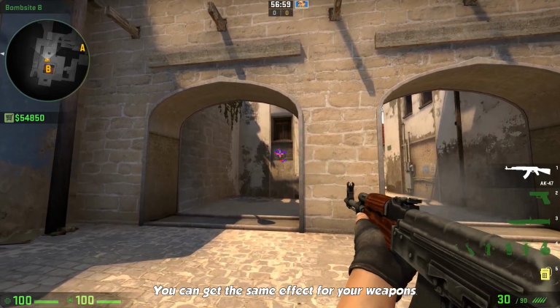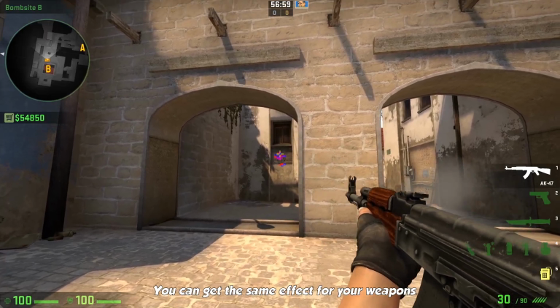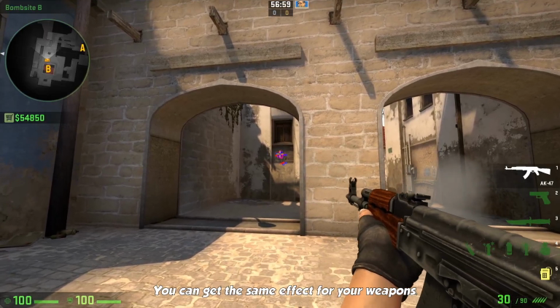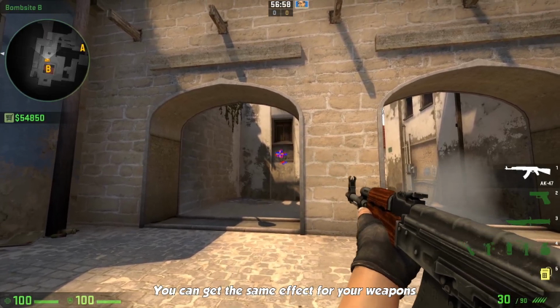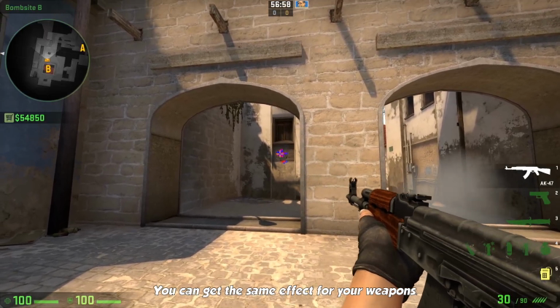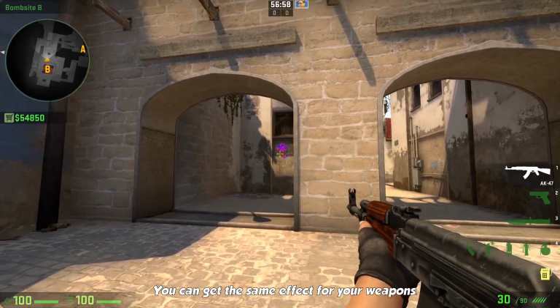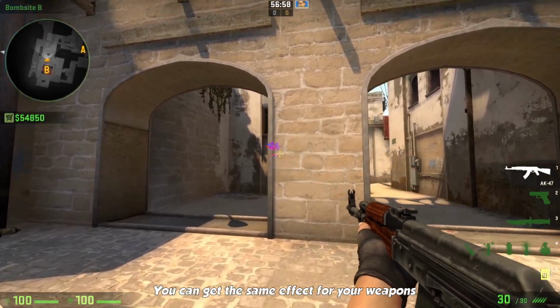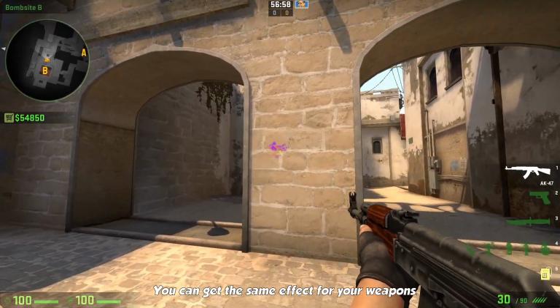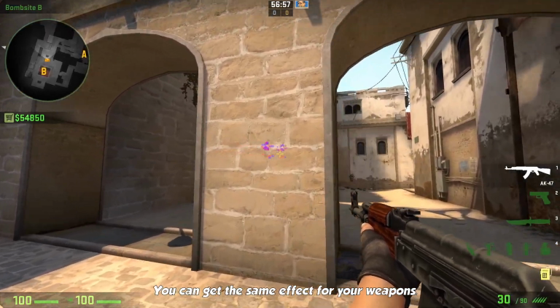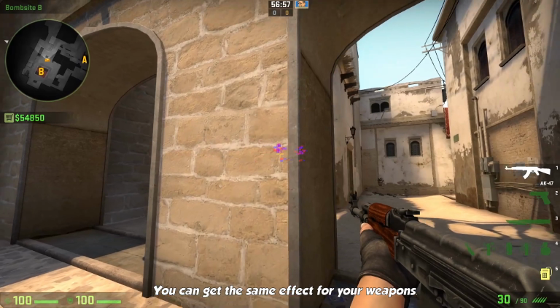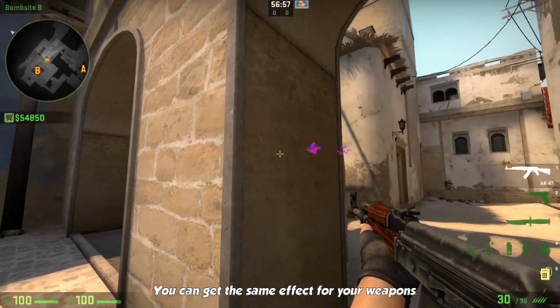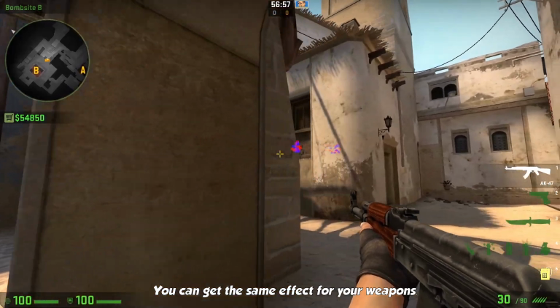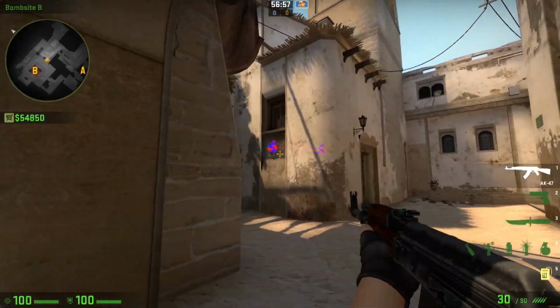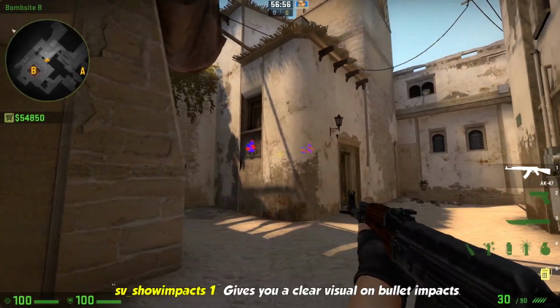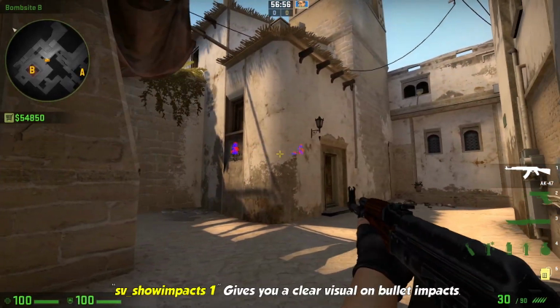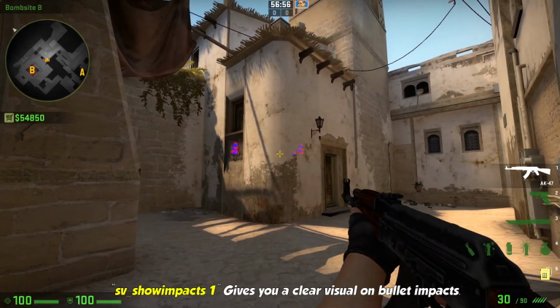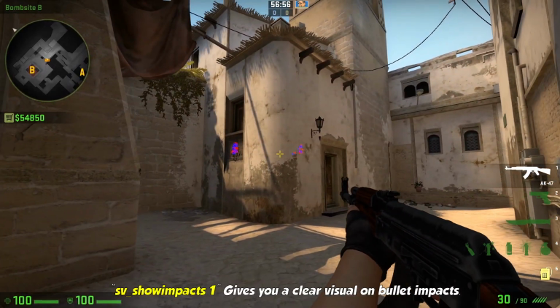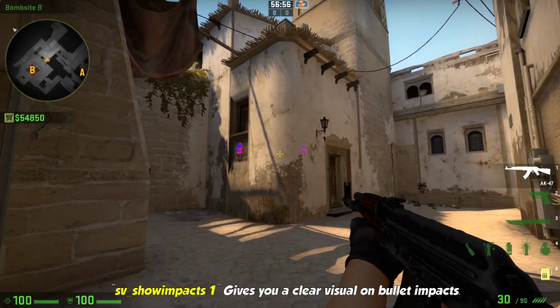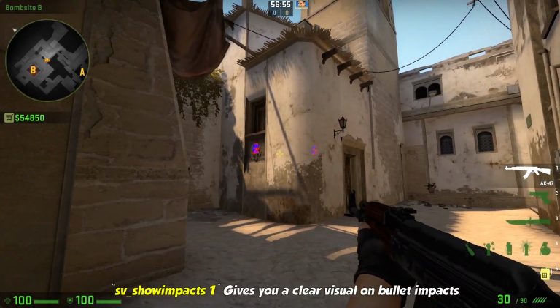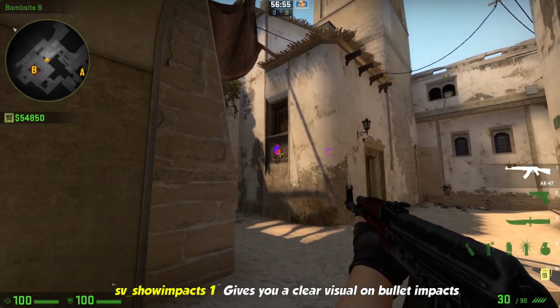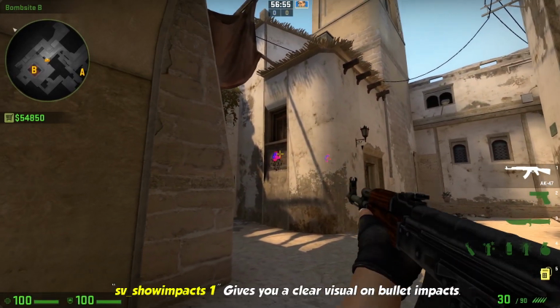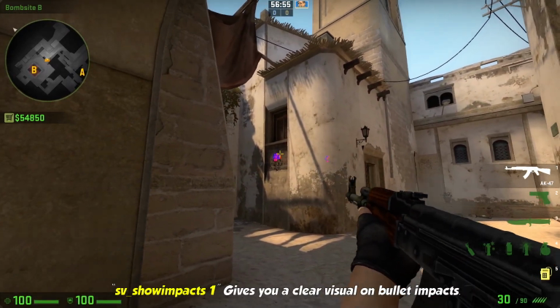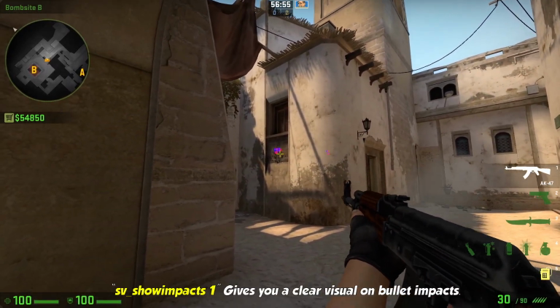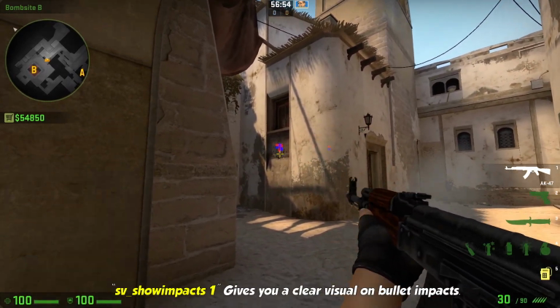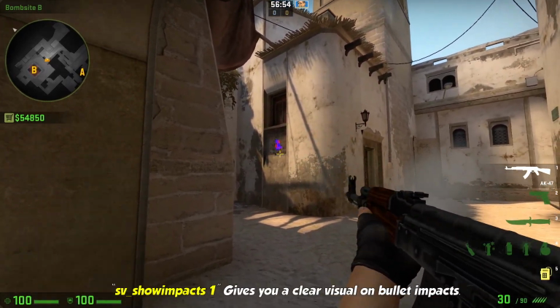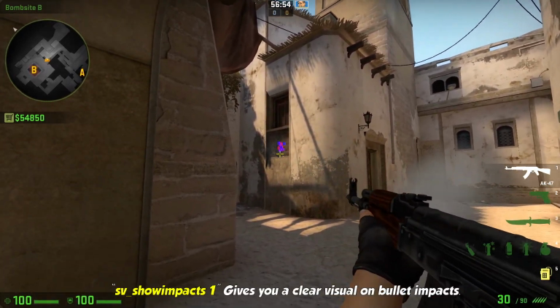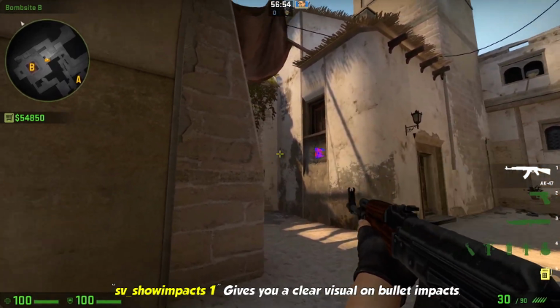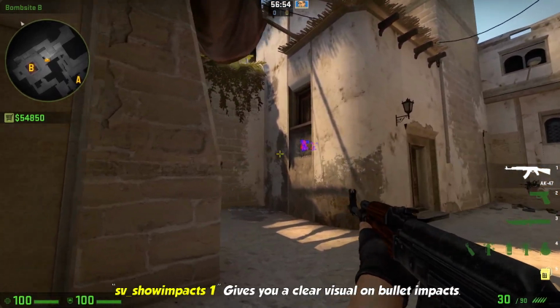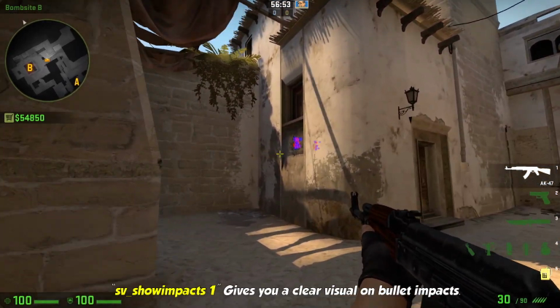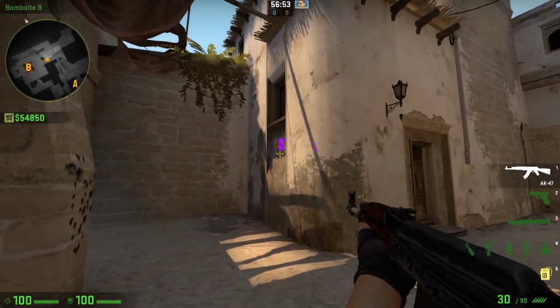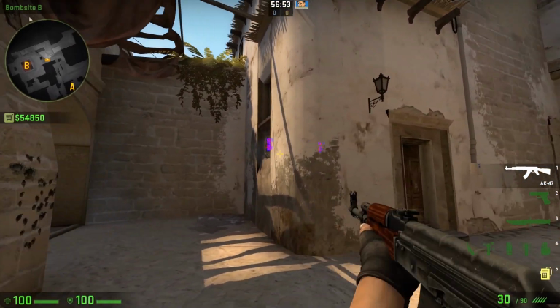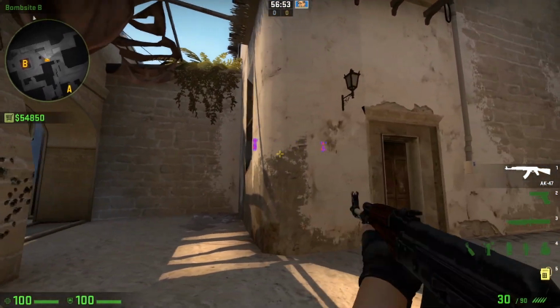You can get the same effect for your weapons. sv_showimpacts 1 gives you a clear visual on your bullet impacts.